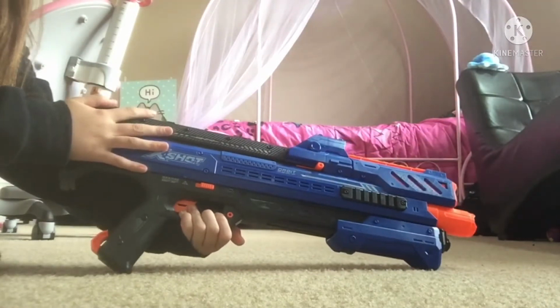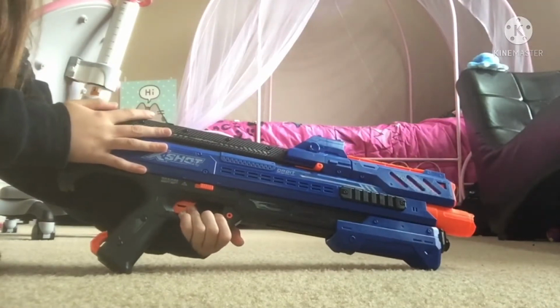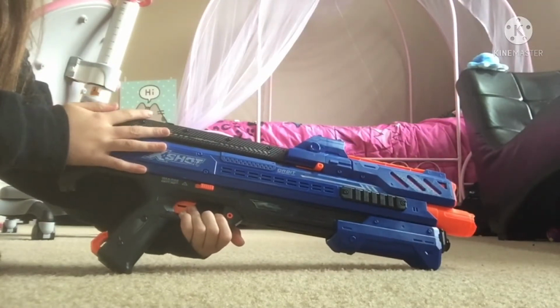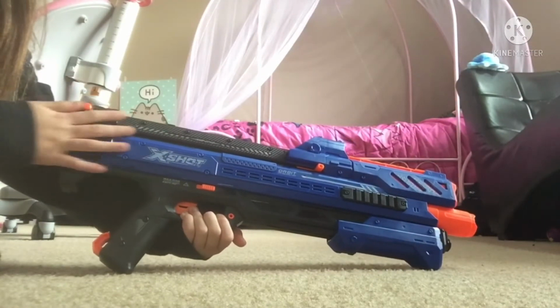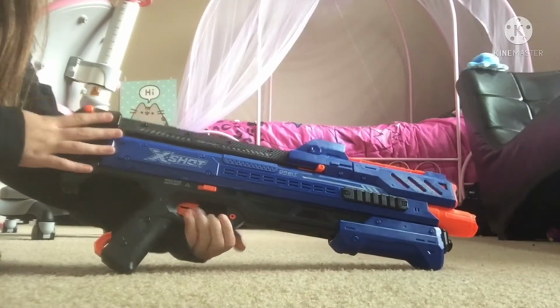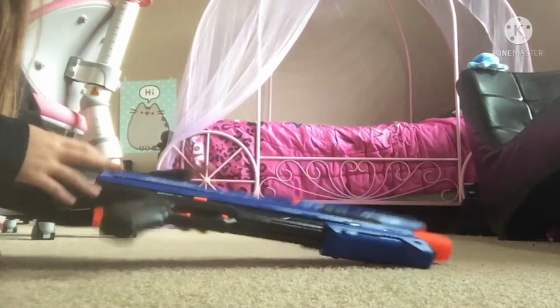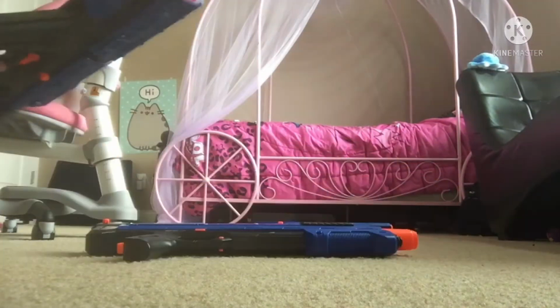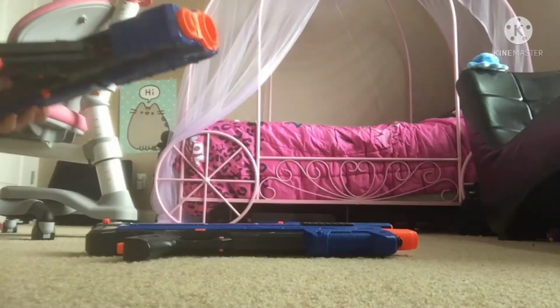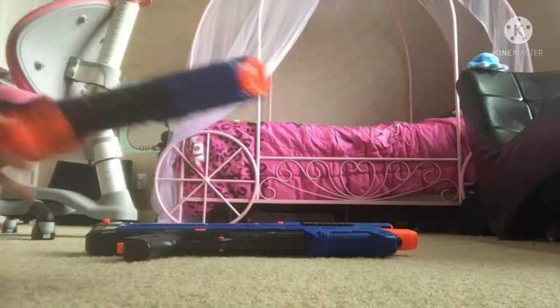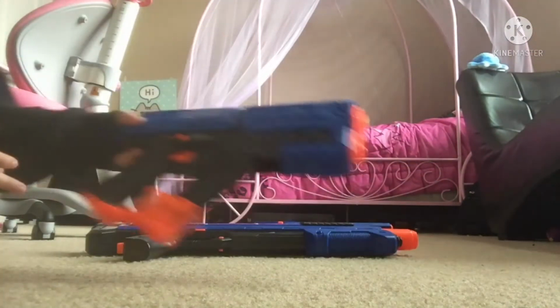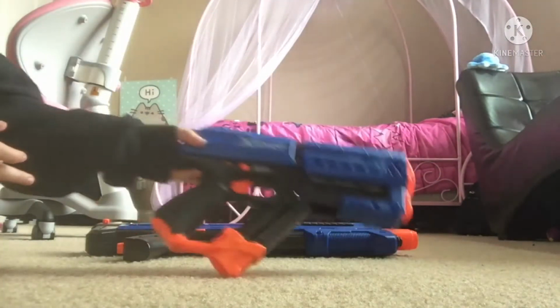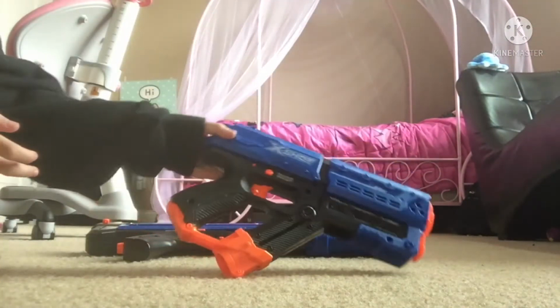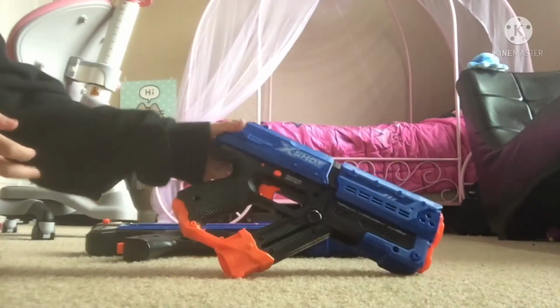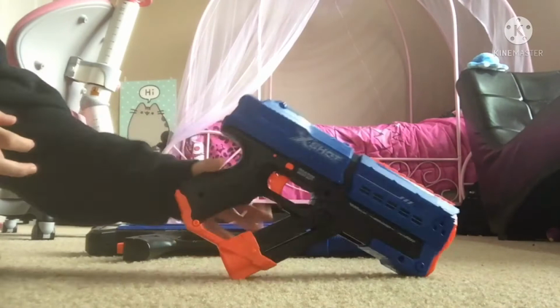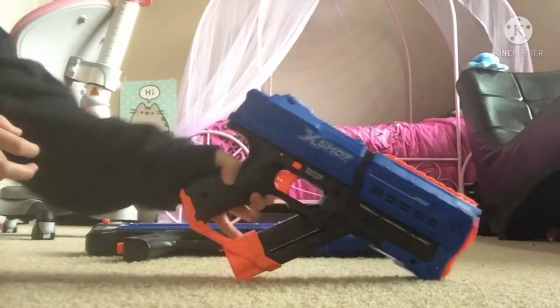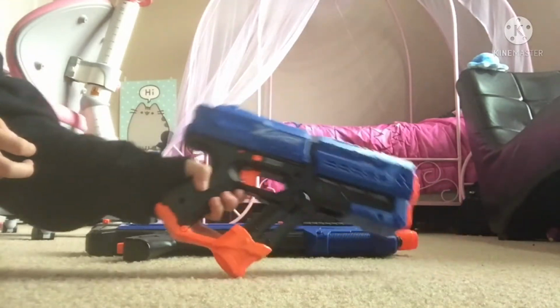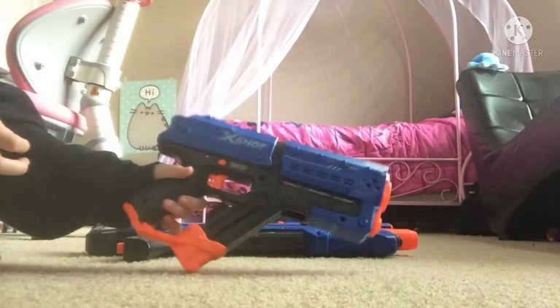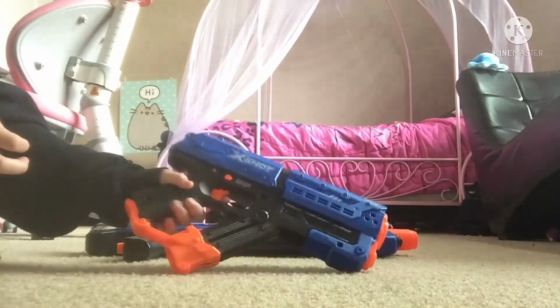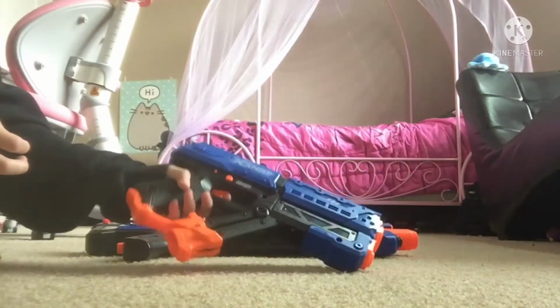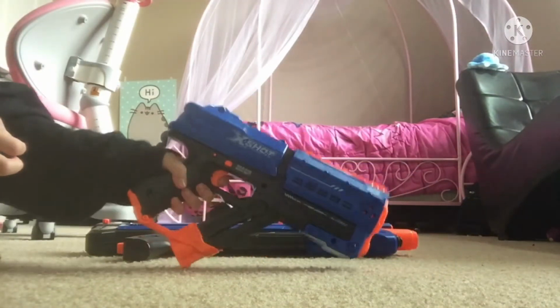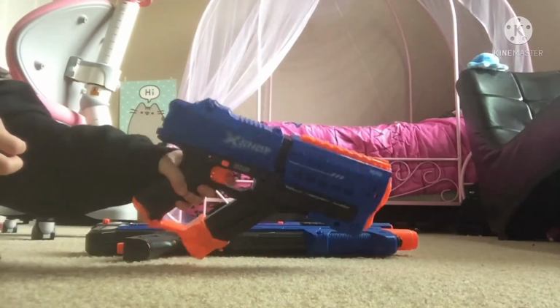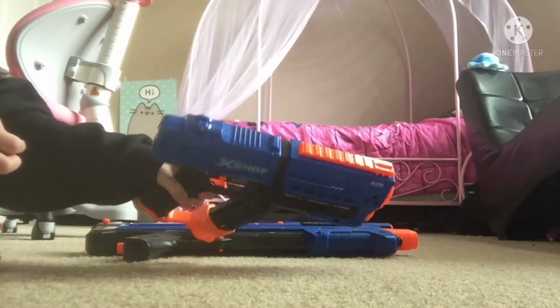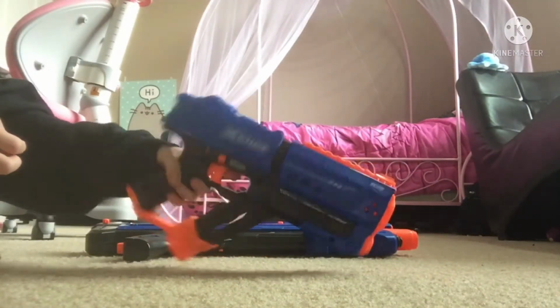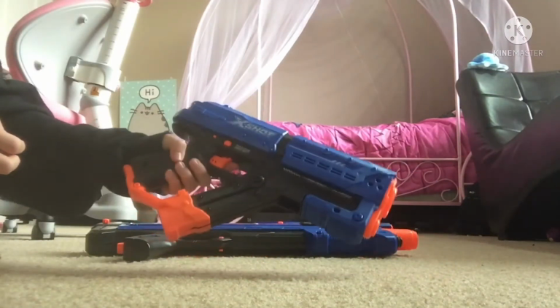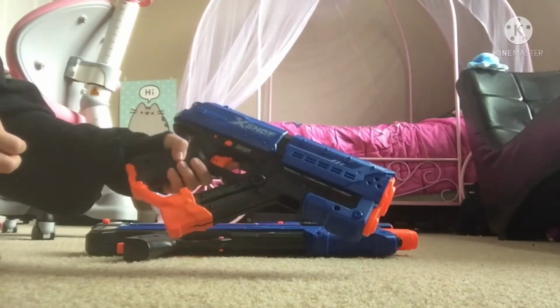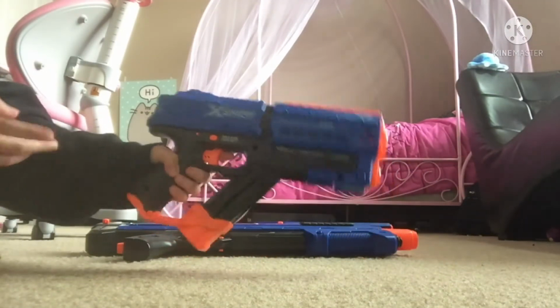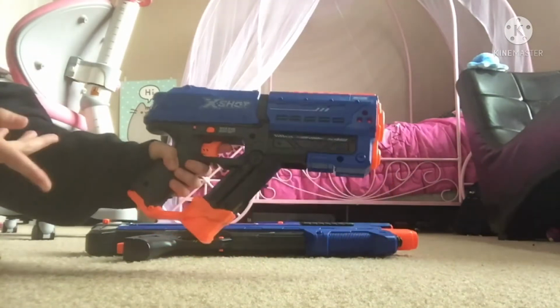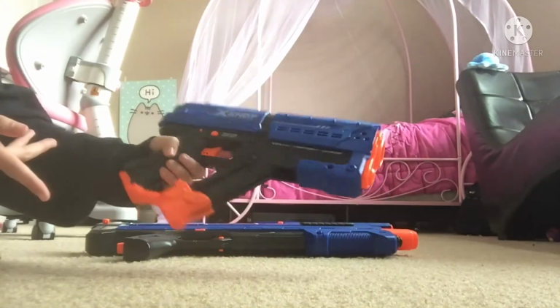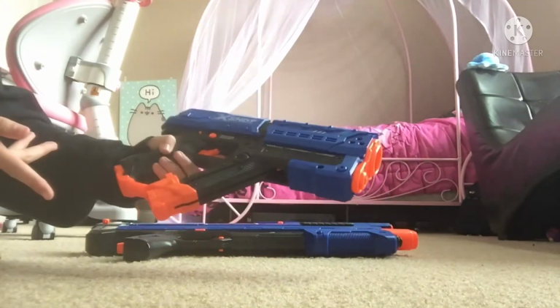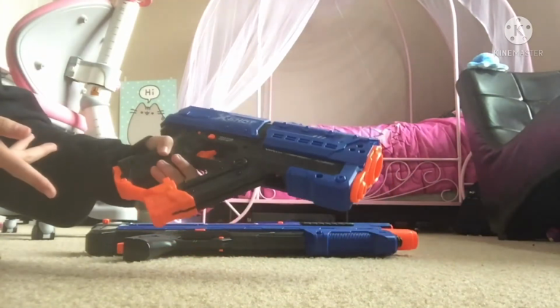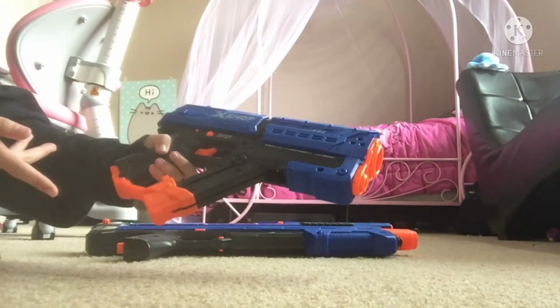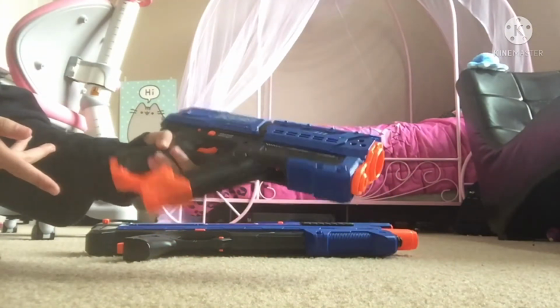Yeah, it's long. Then we have this one, it's smaller. So I'm gonna show you how these work.